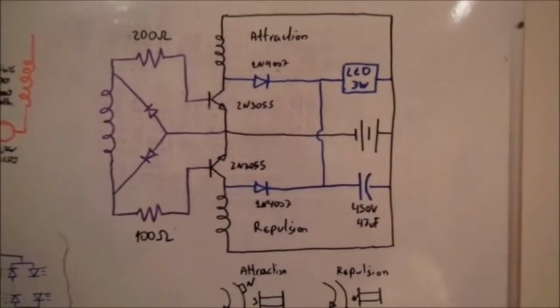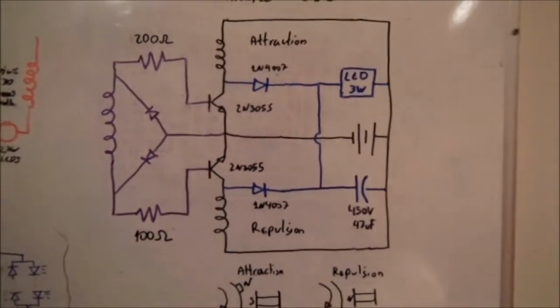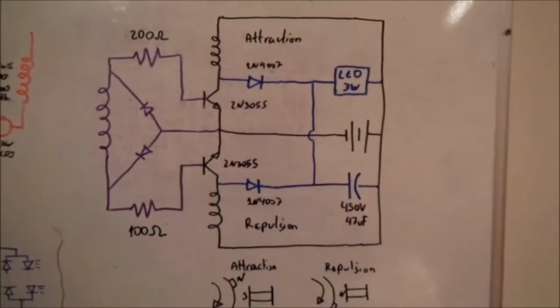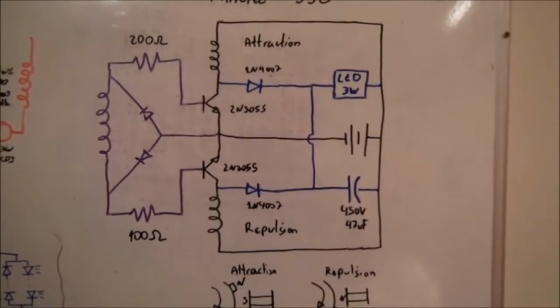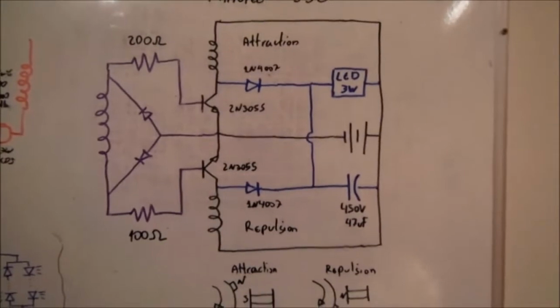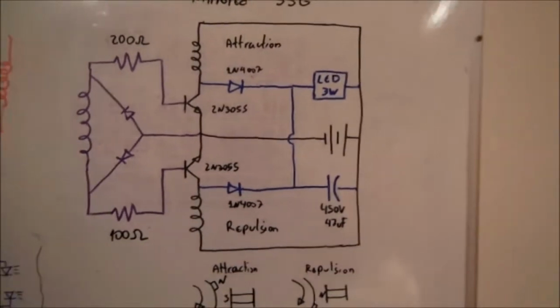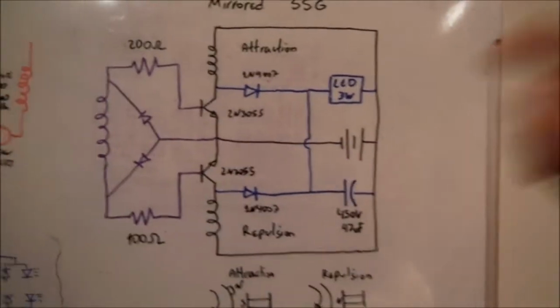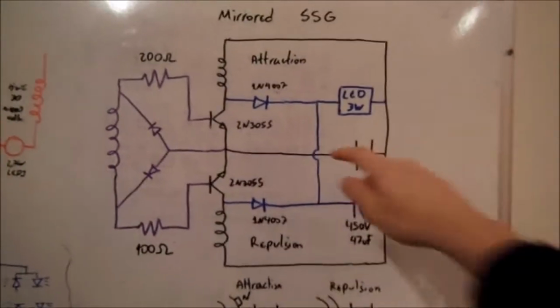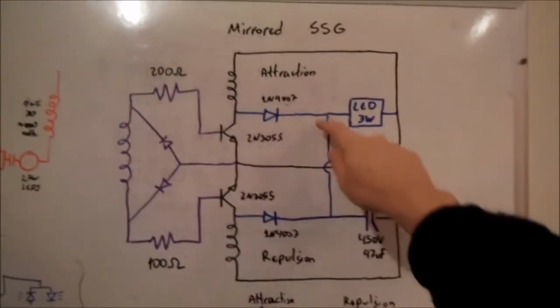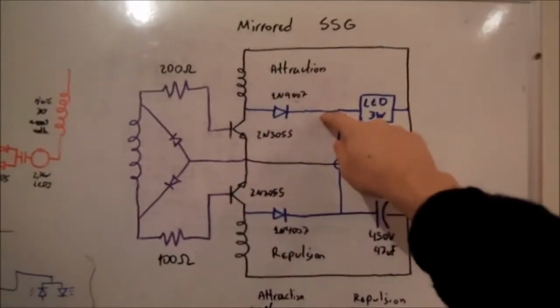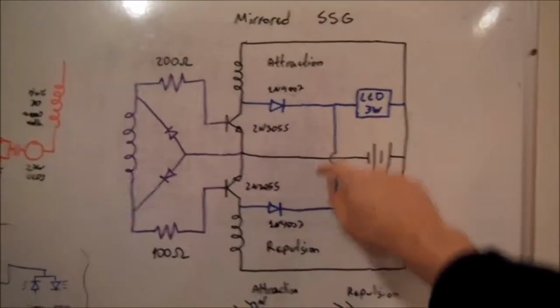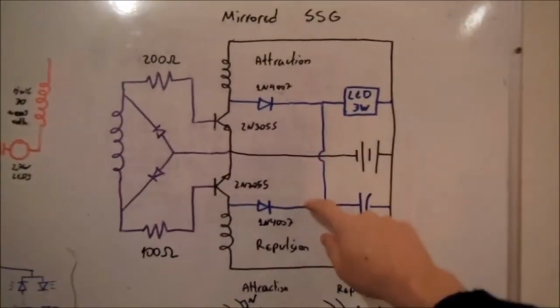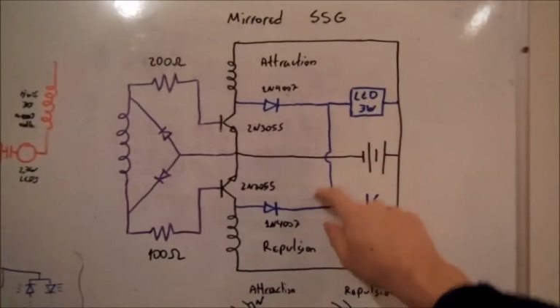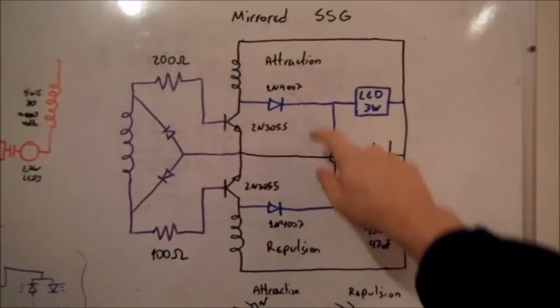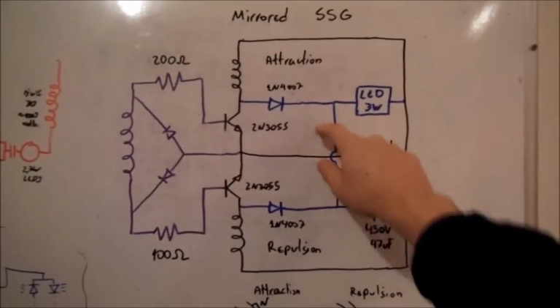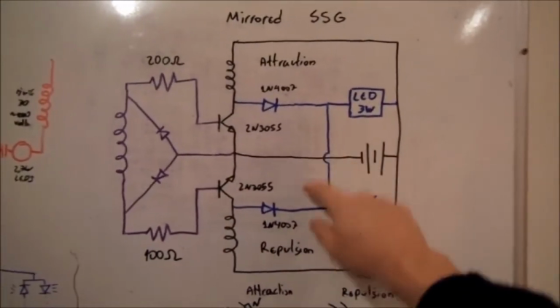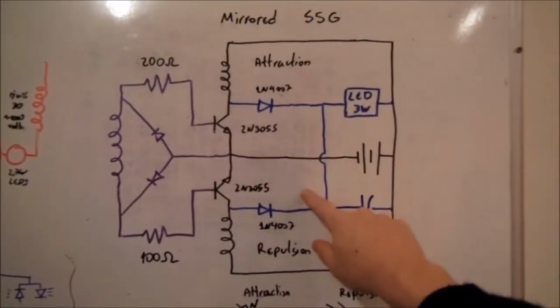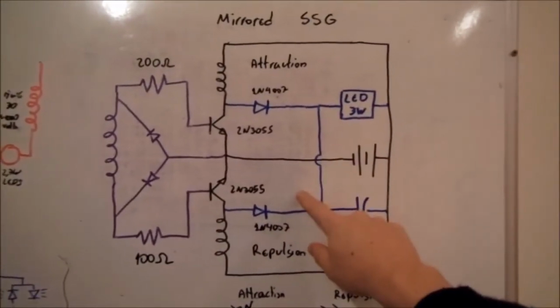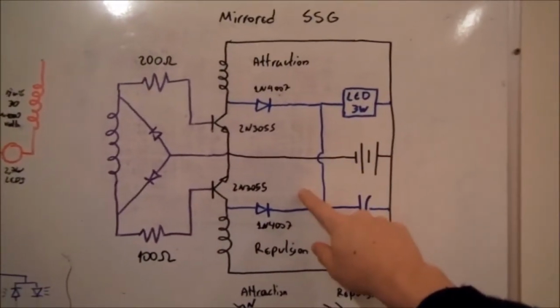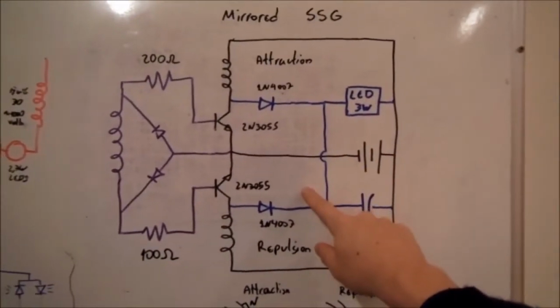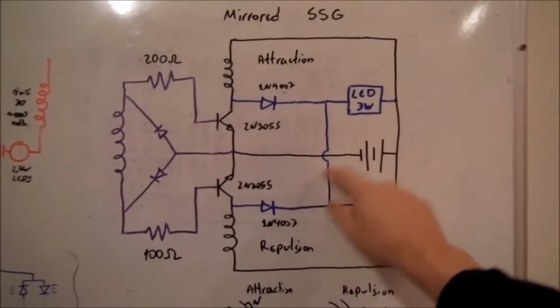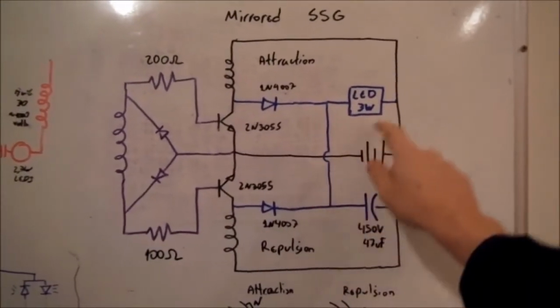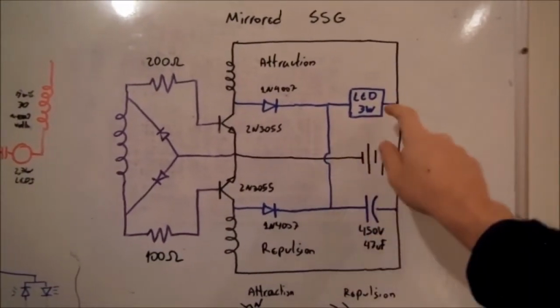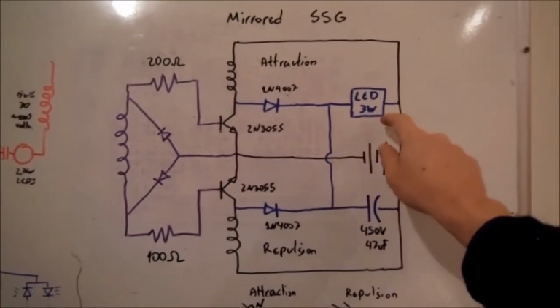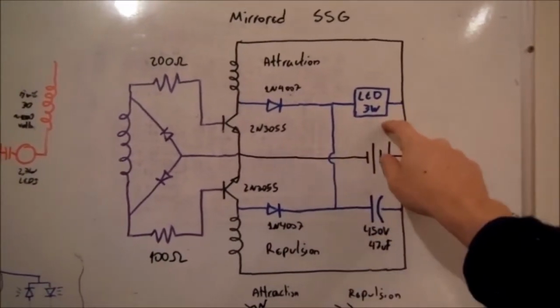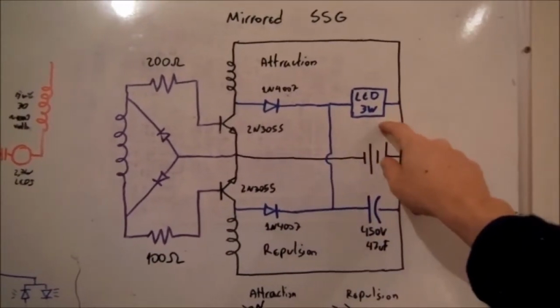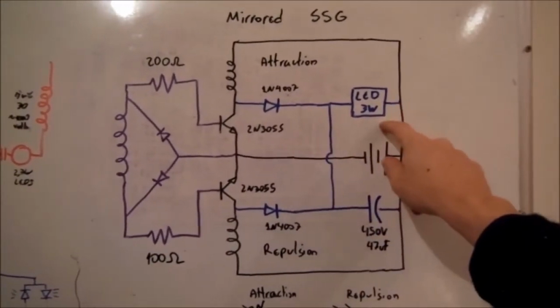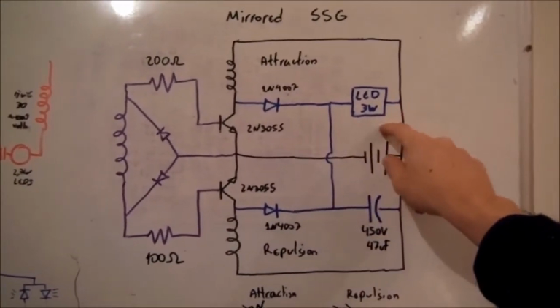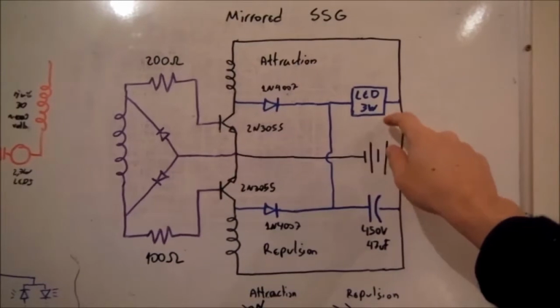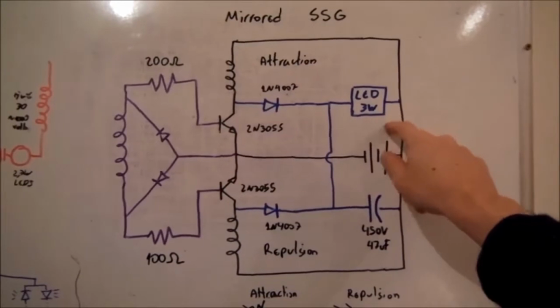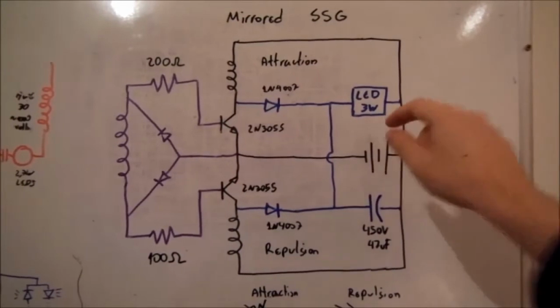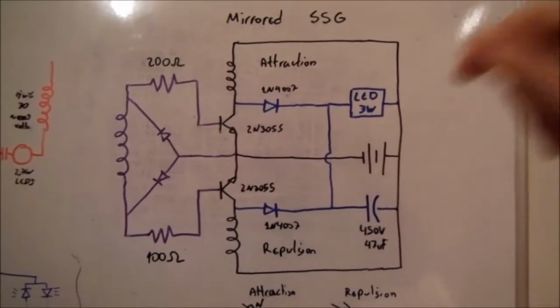In both parts we can collect an energy spark and use it in a load.